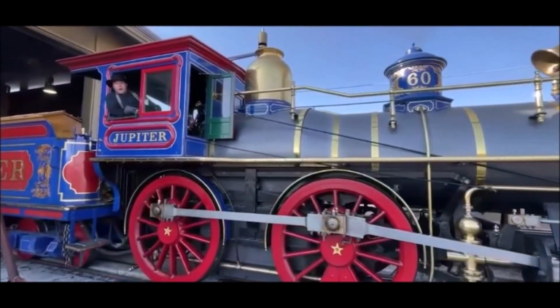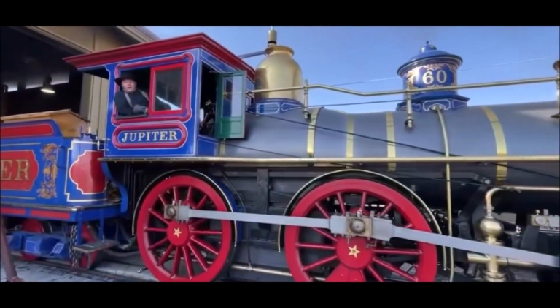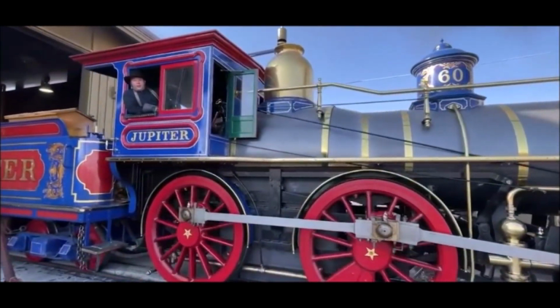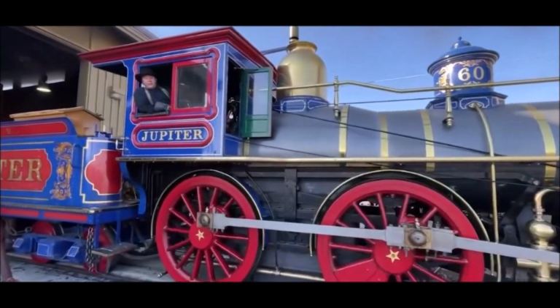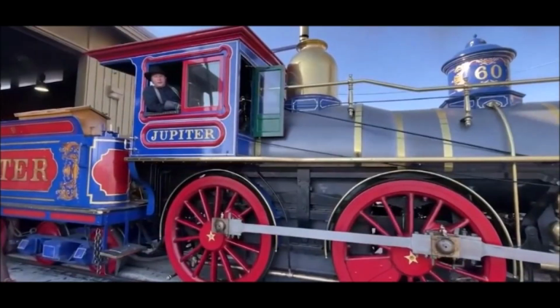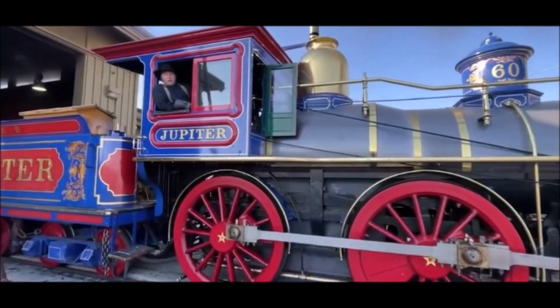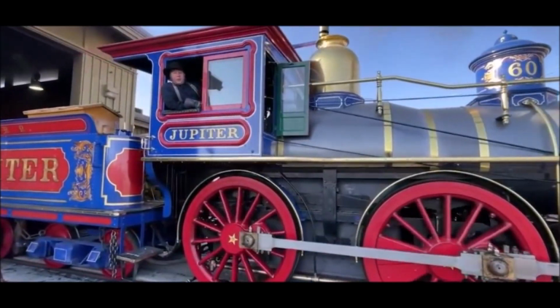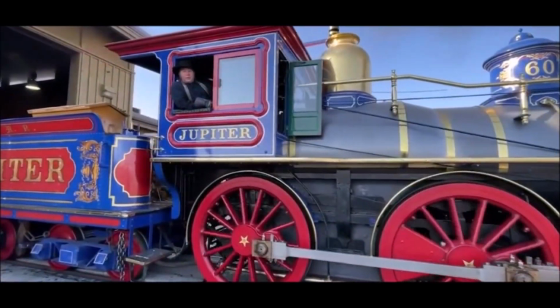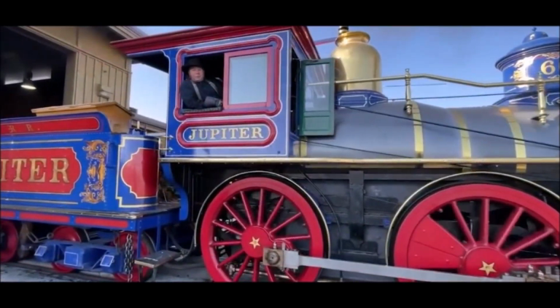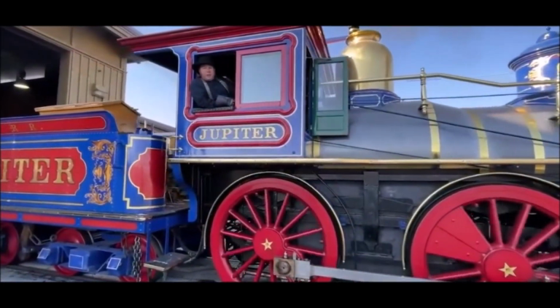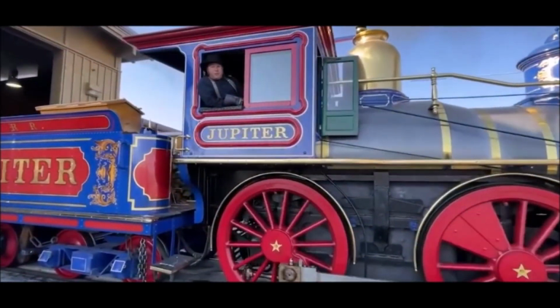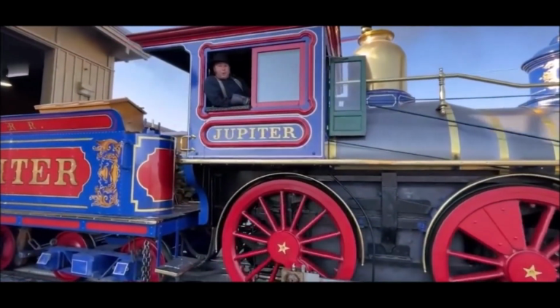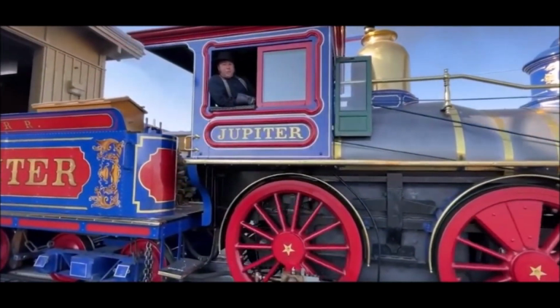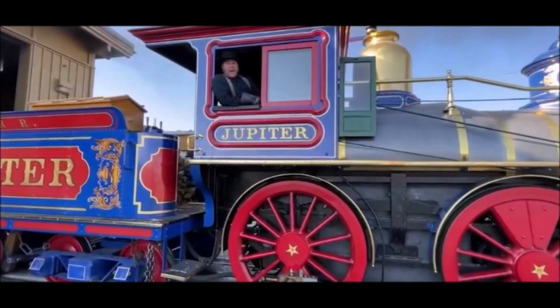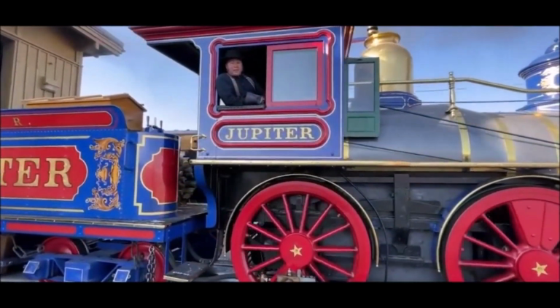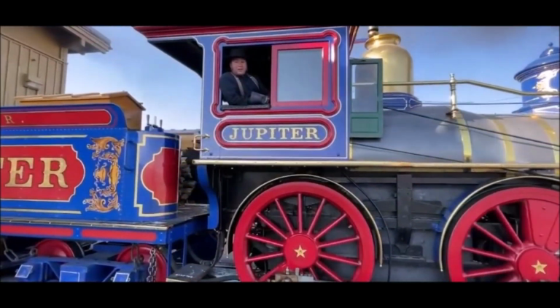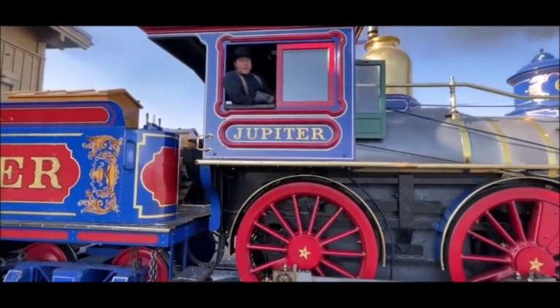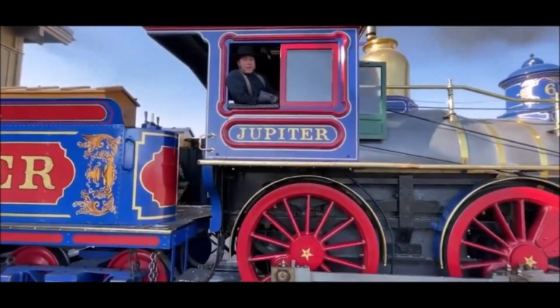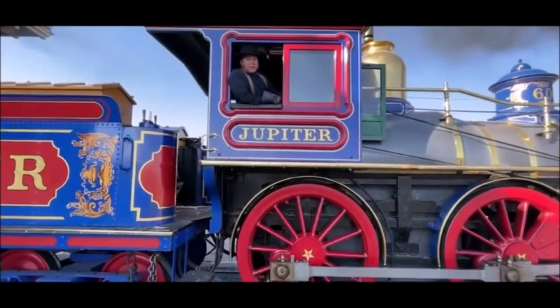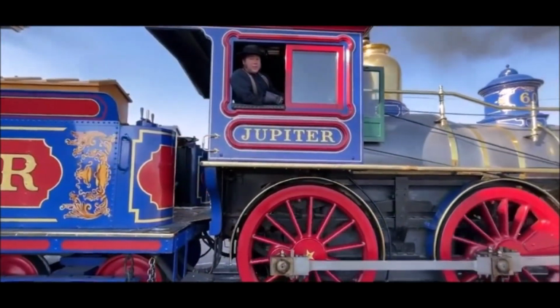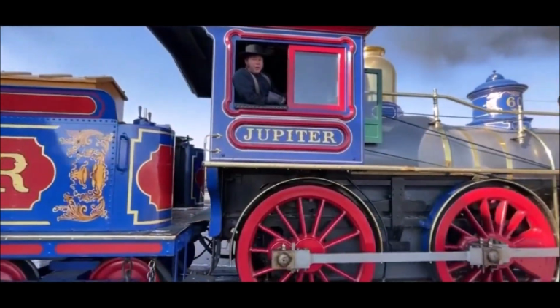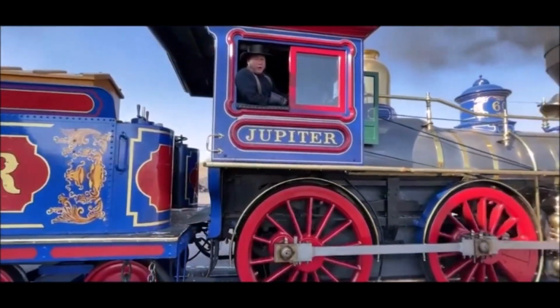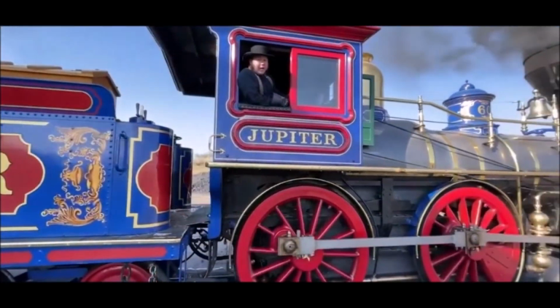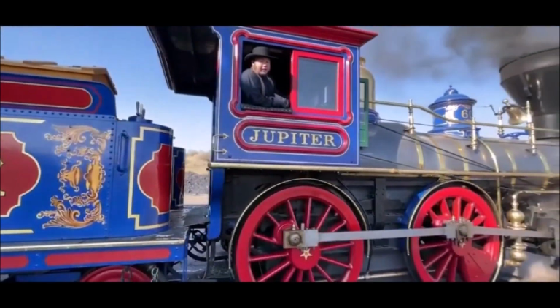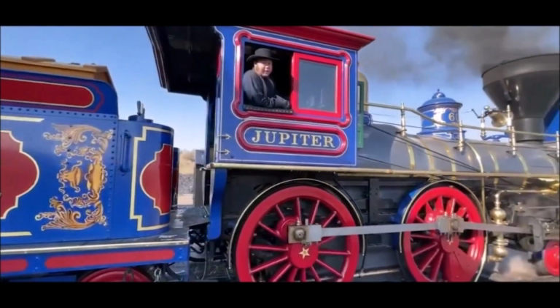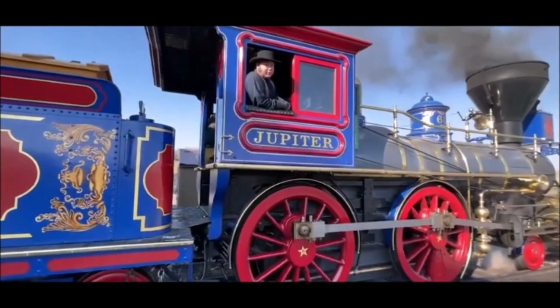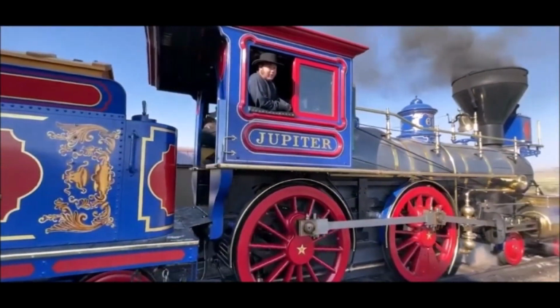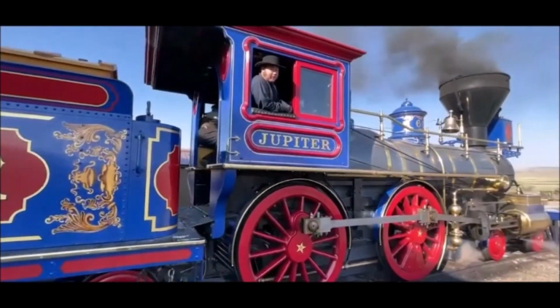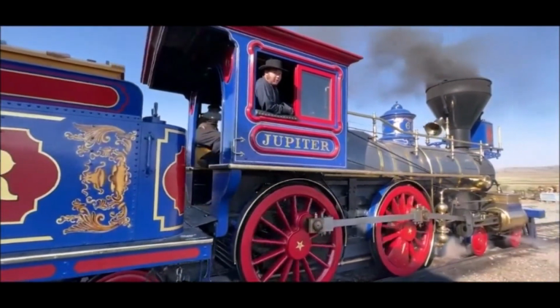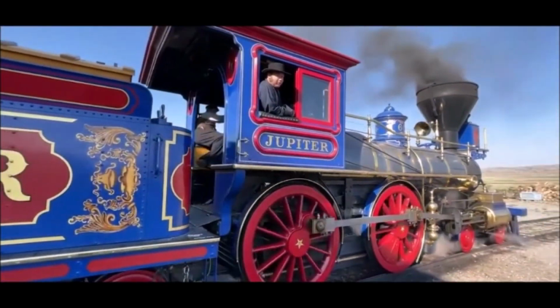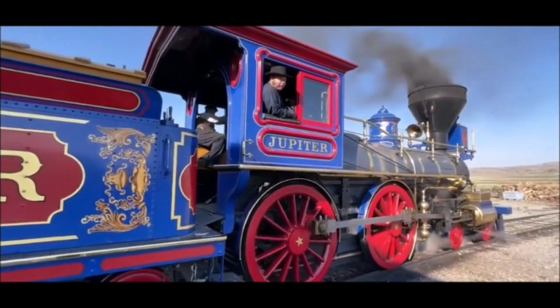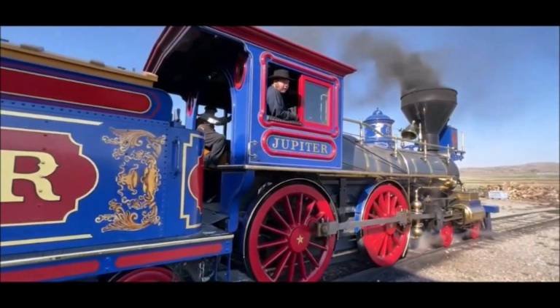Historically, the Jupiter was built for full passenger trains, while the 119 was built for both trains.